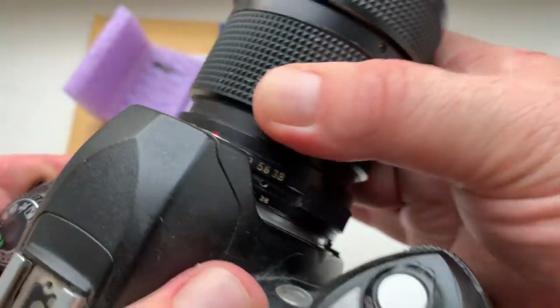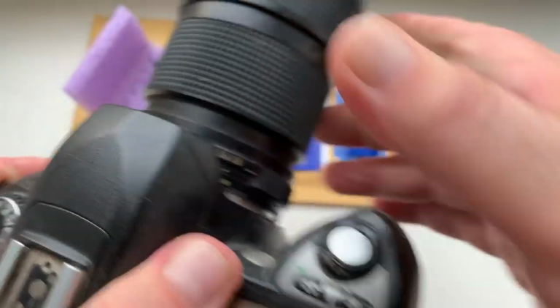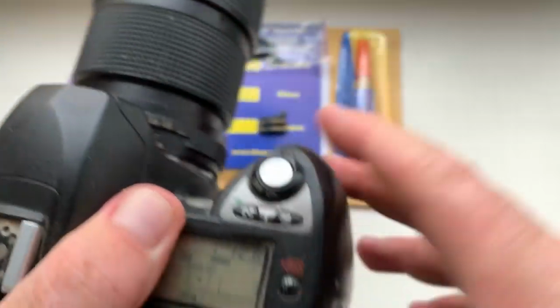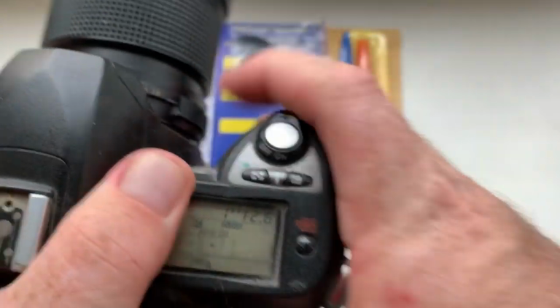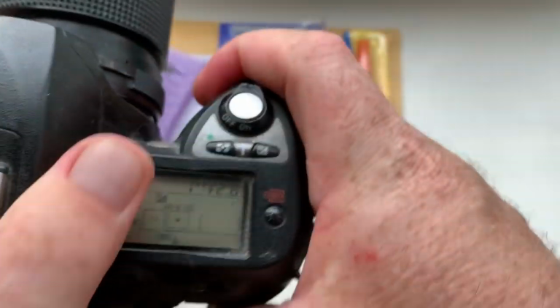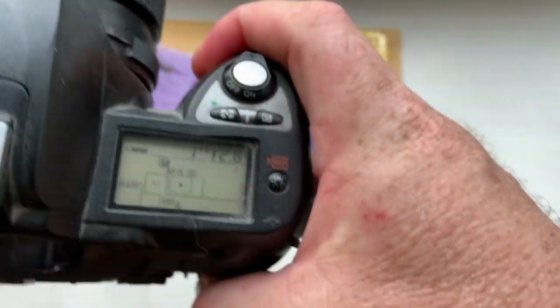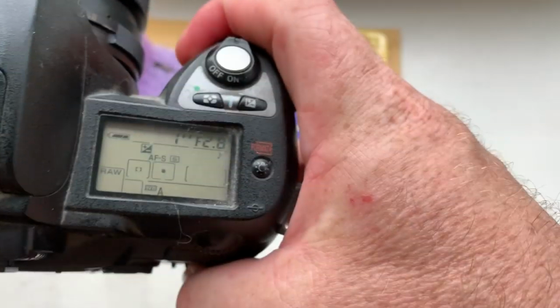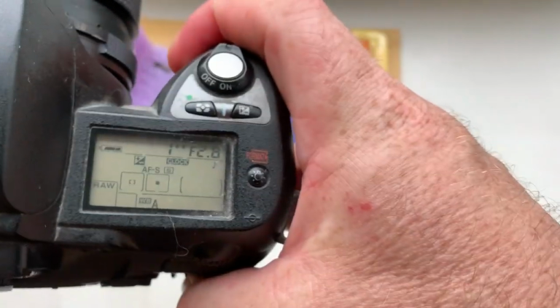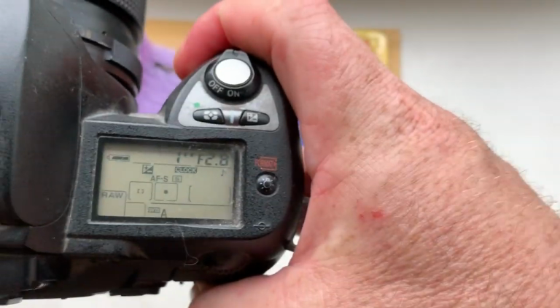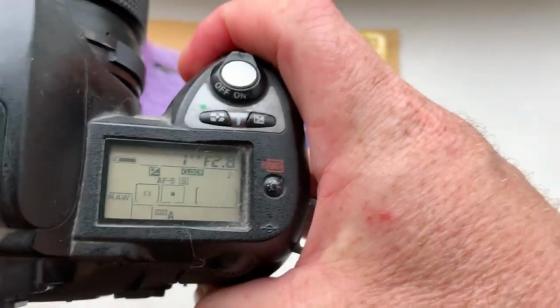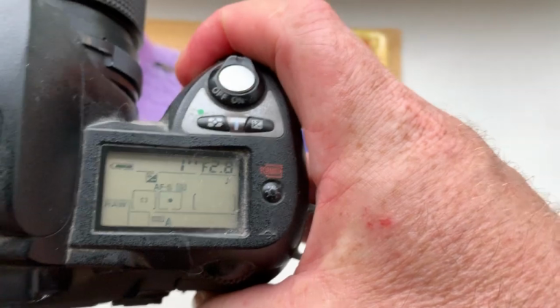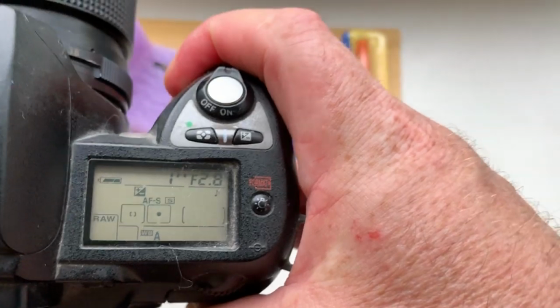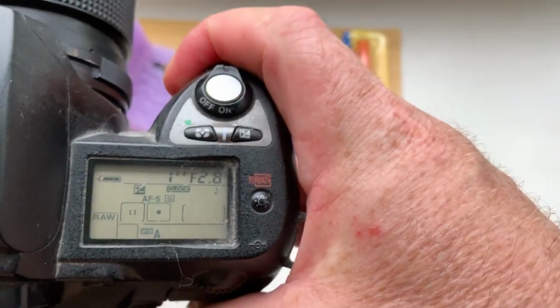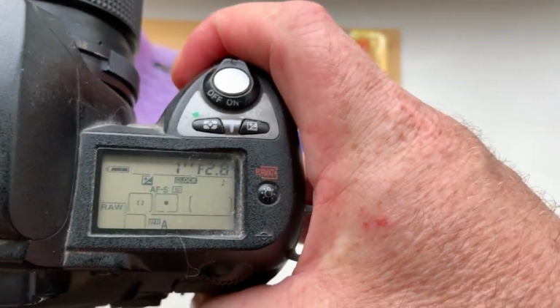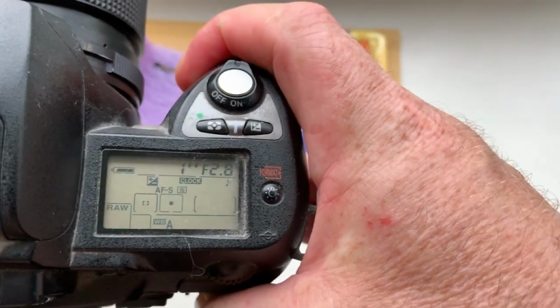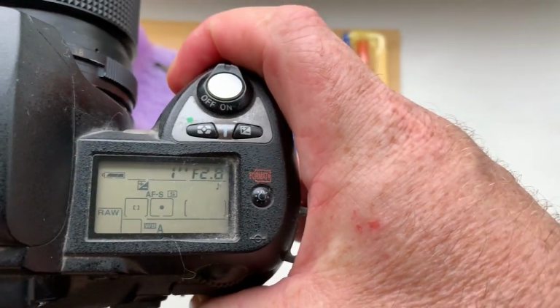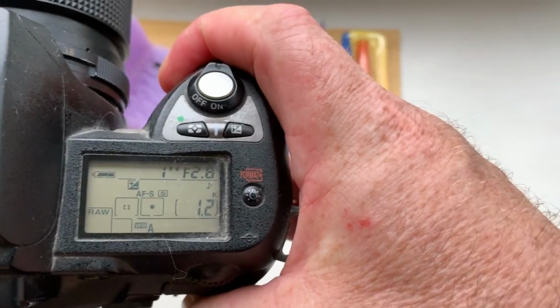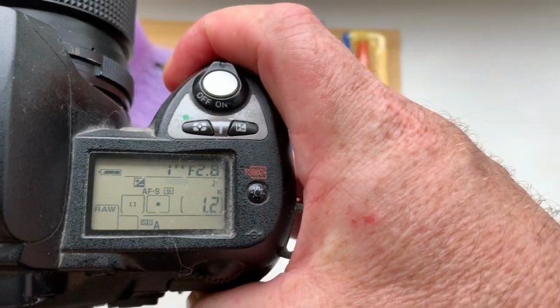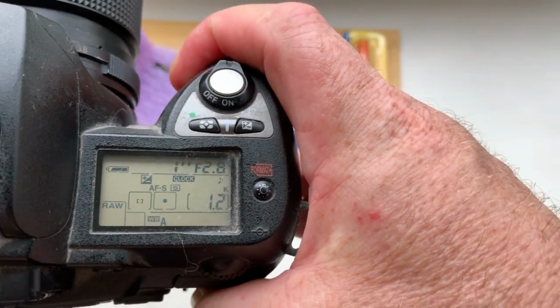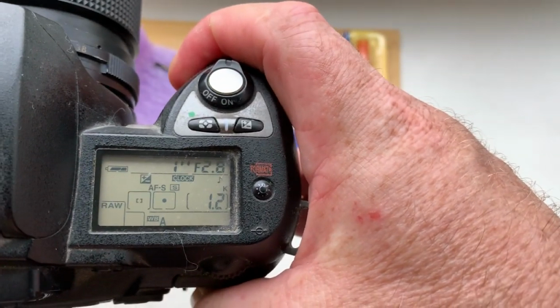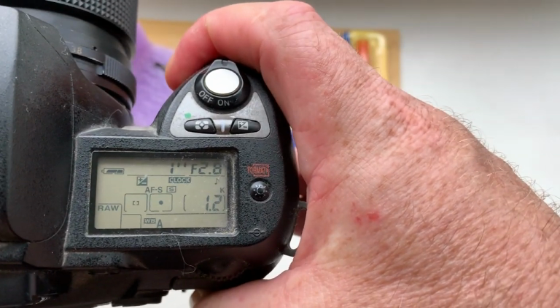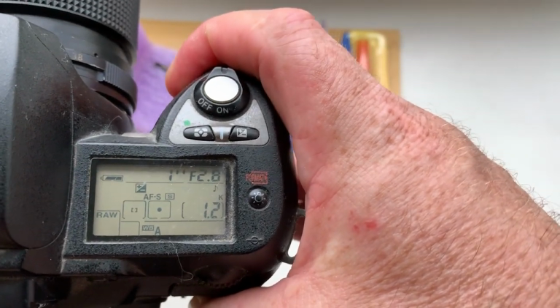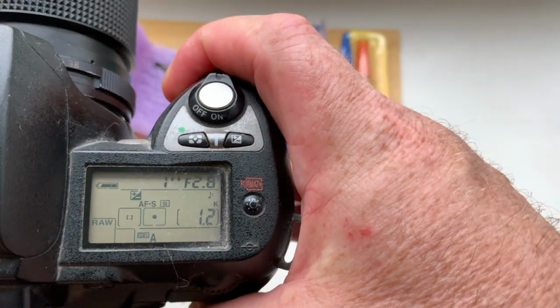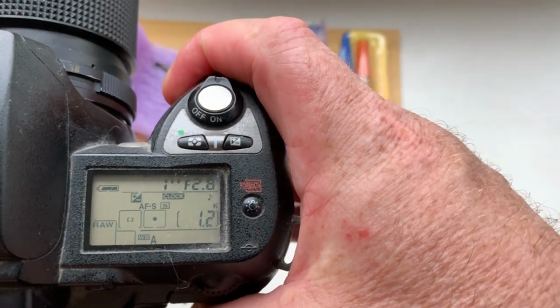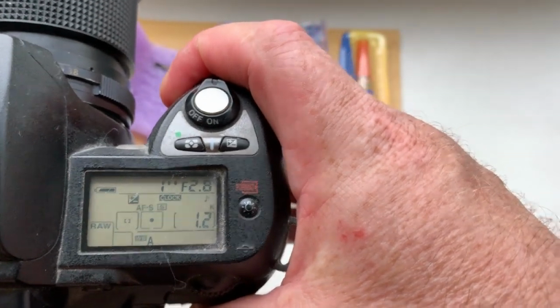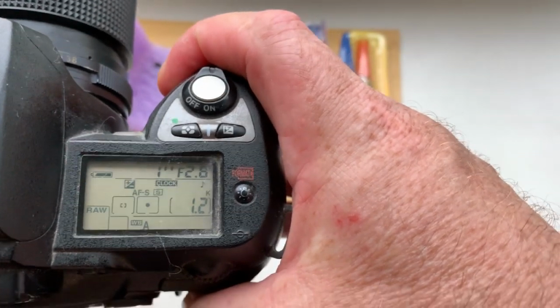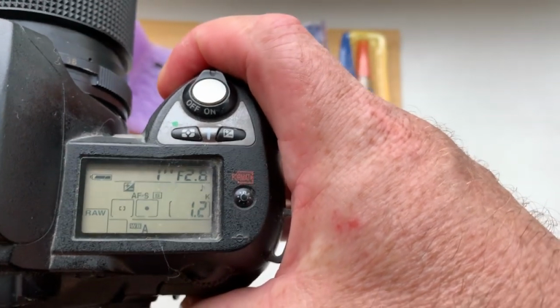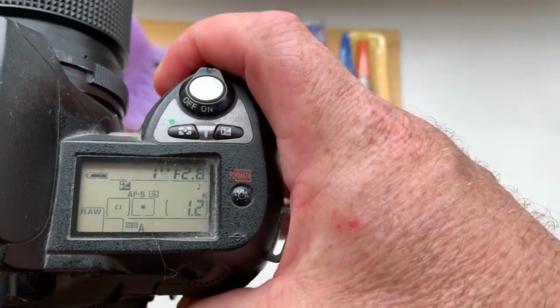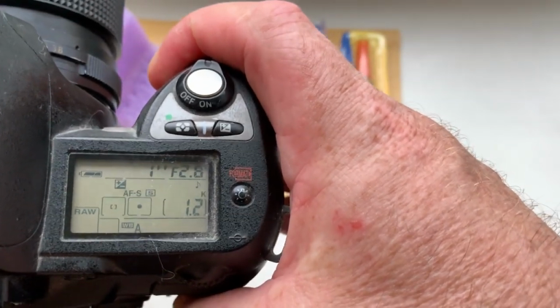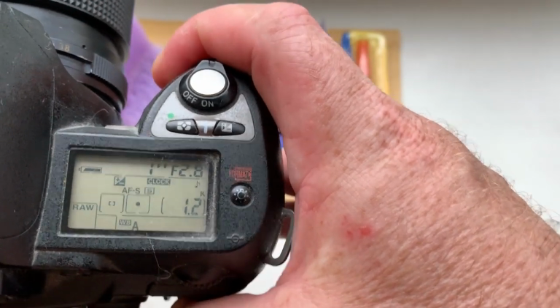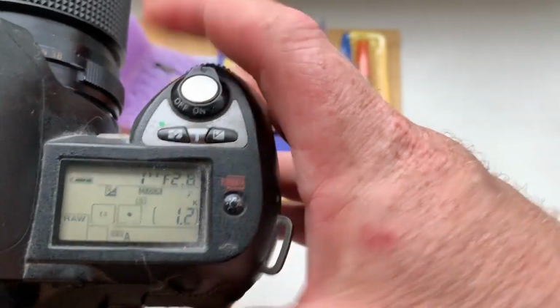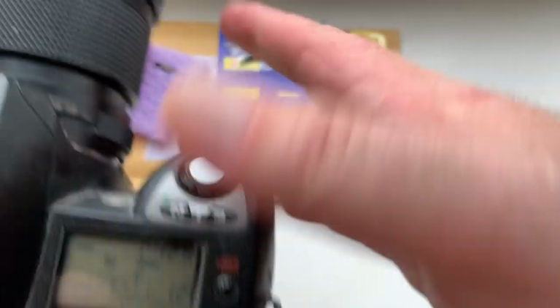Chip number two. Focal length is 45mm, aperture 2.8.